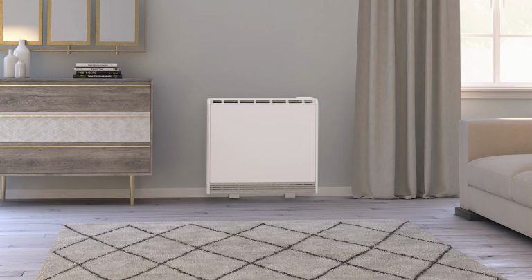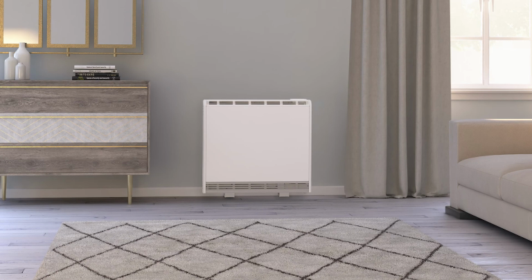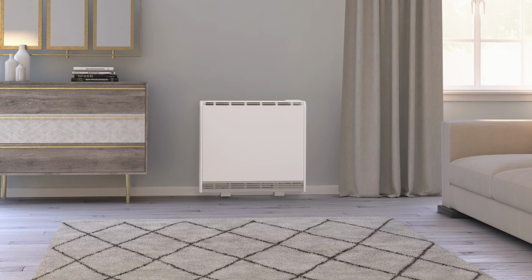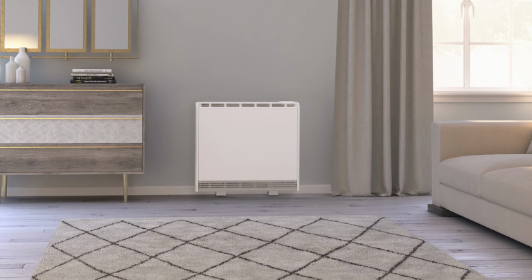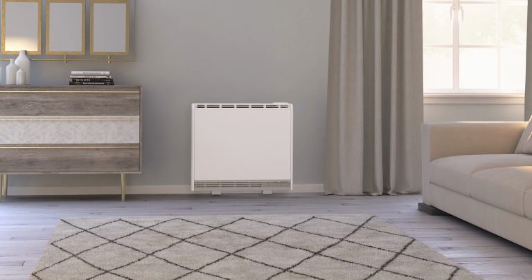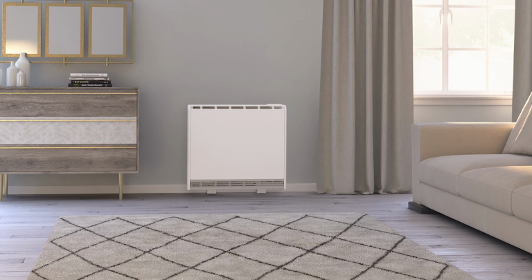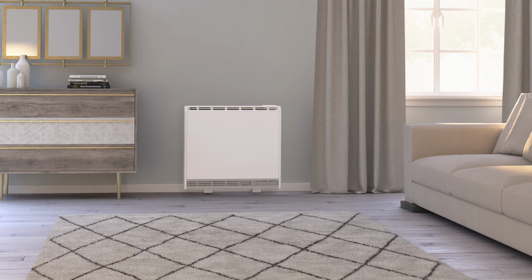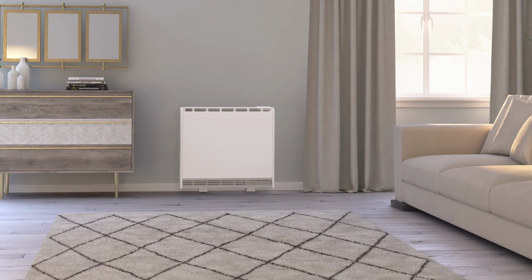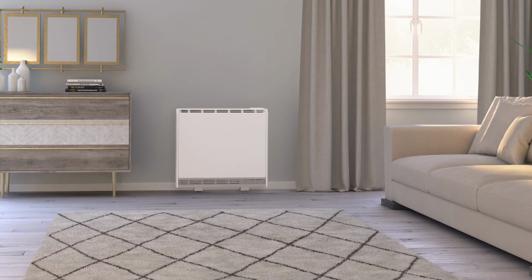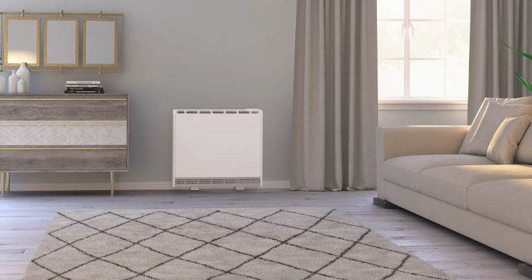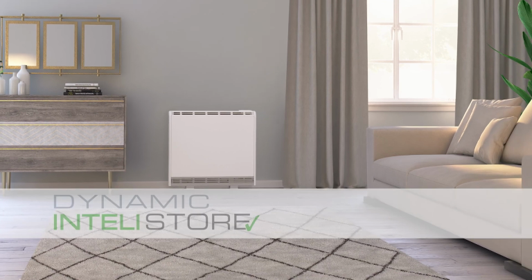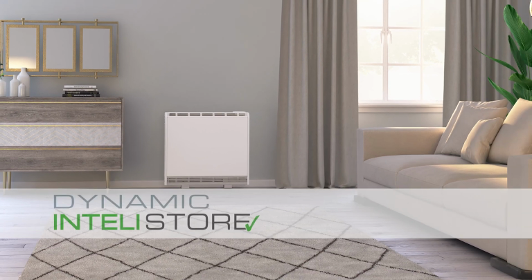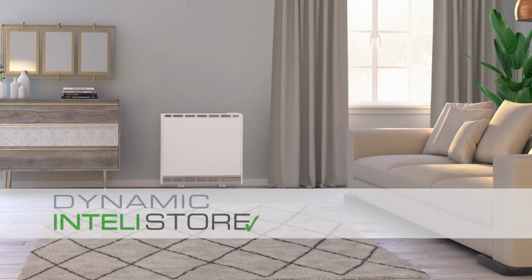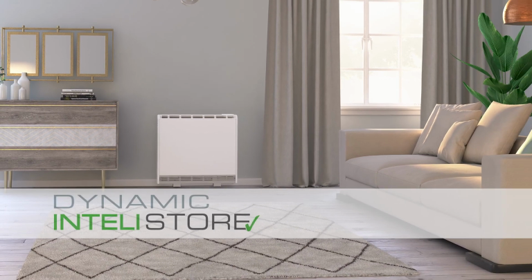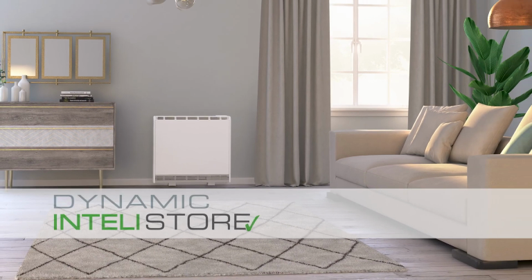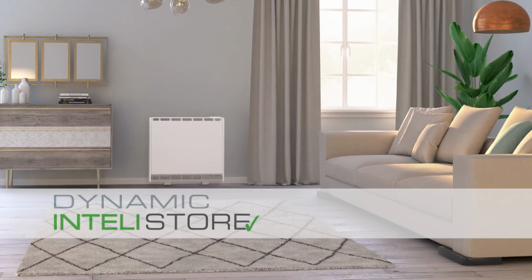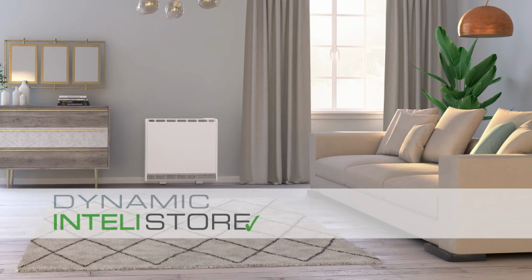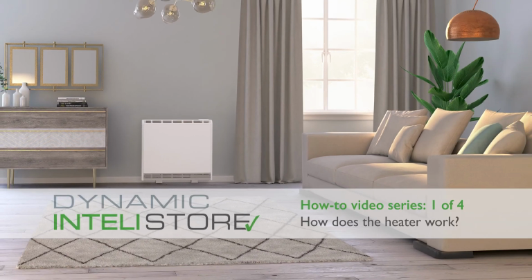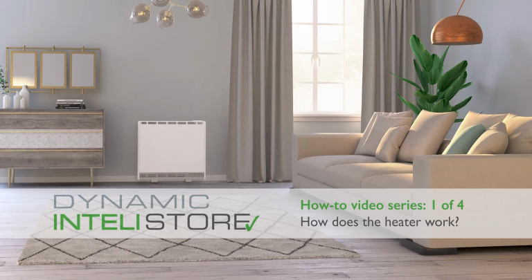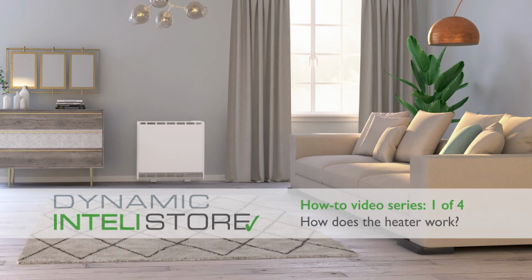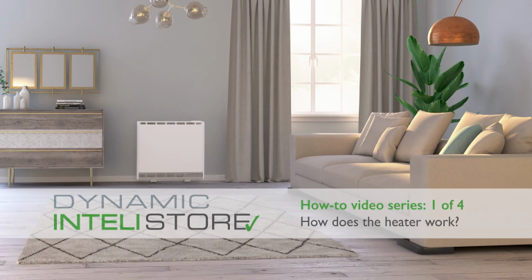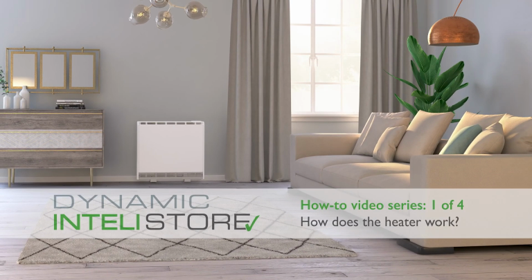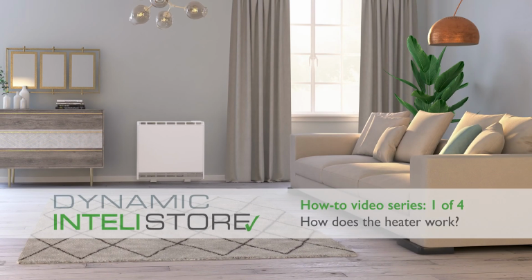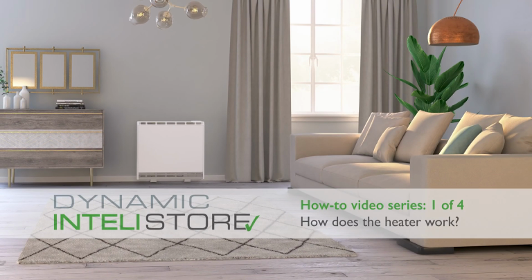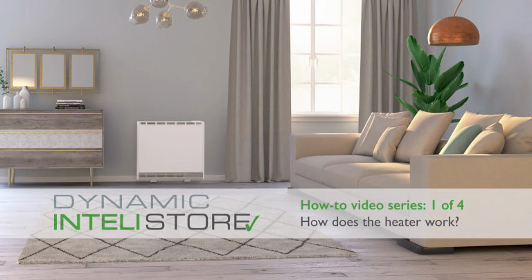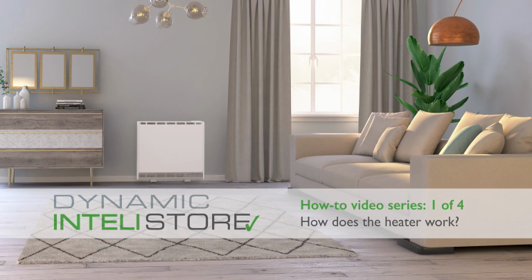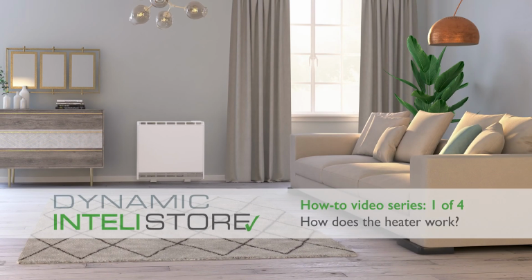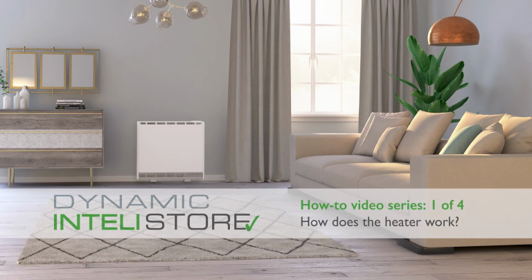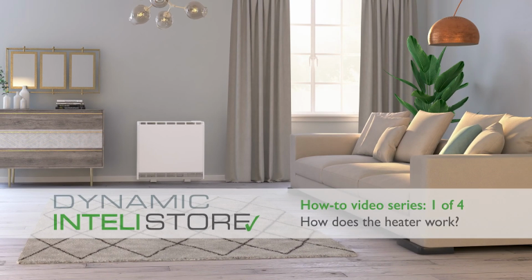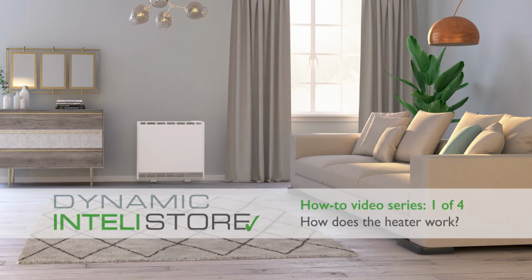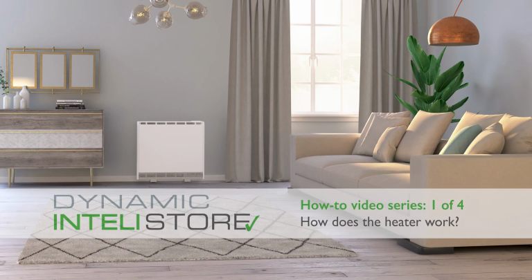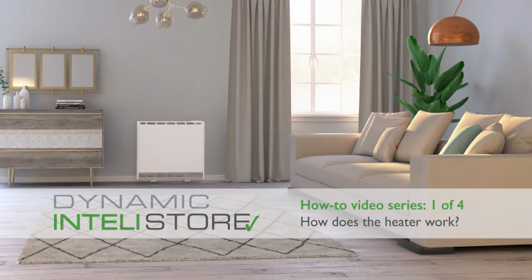Welcome to the HeatStore Dynamic Intellistore how-to videos. How does the heater work?